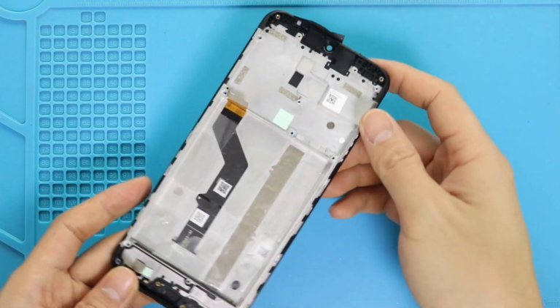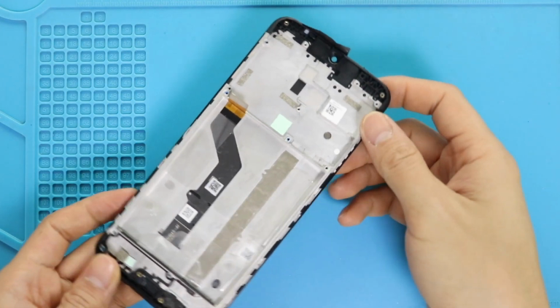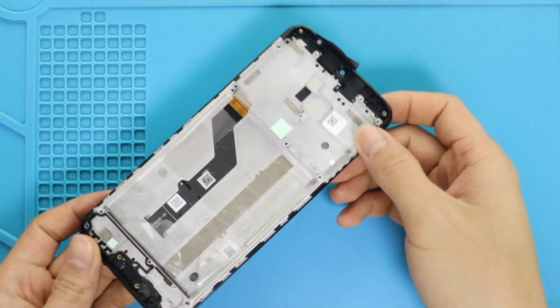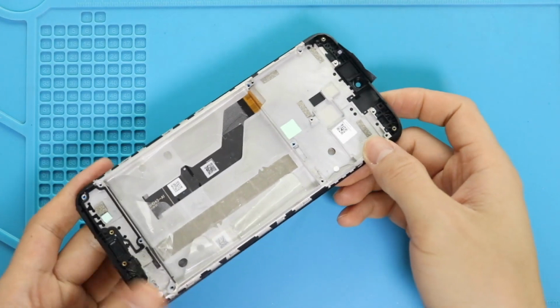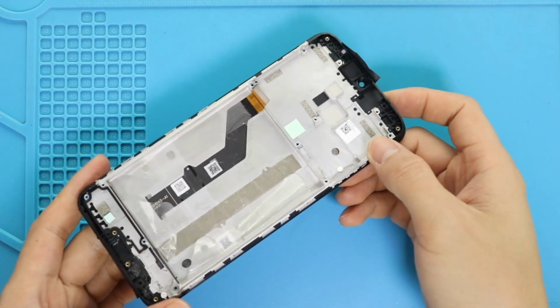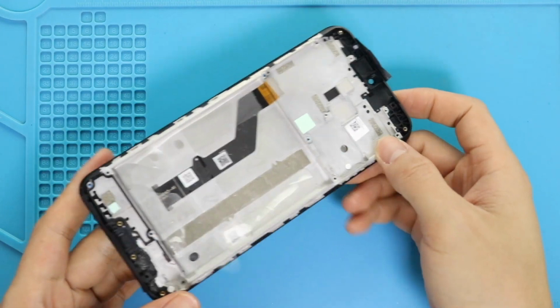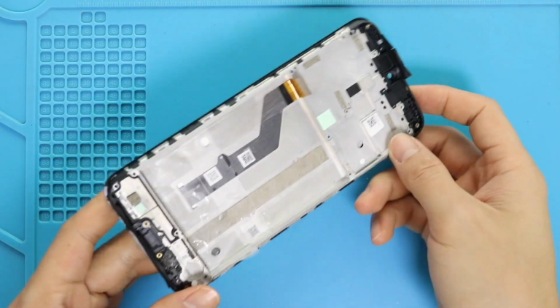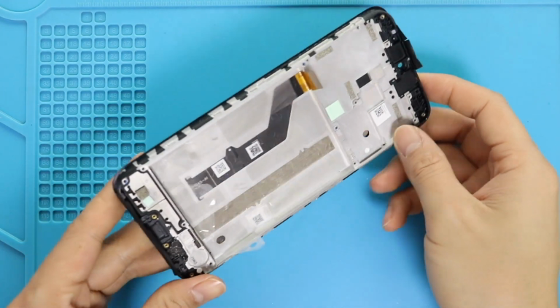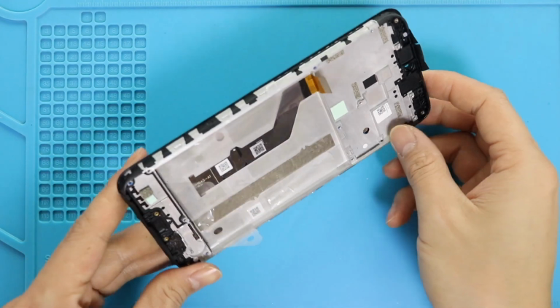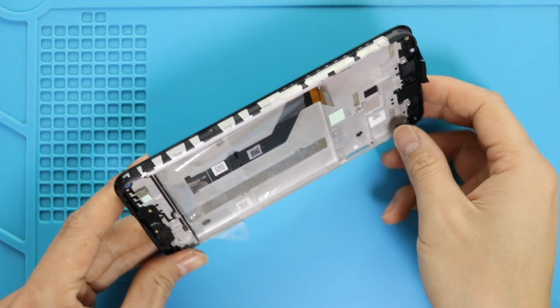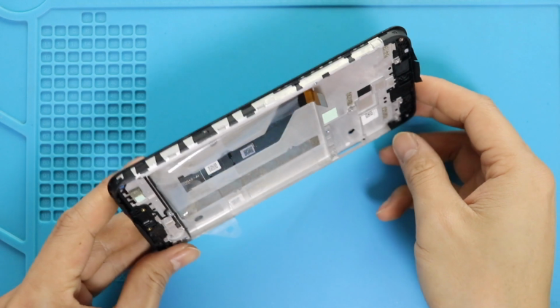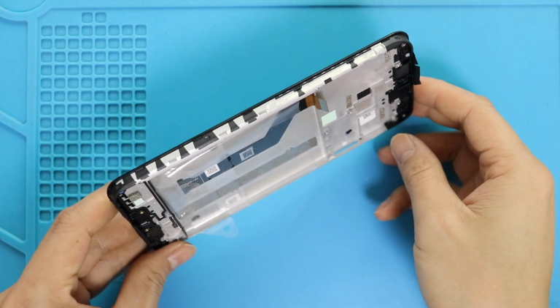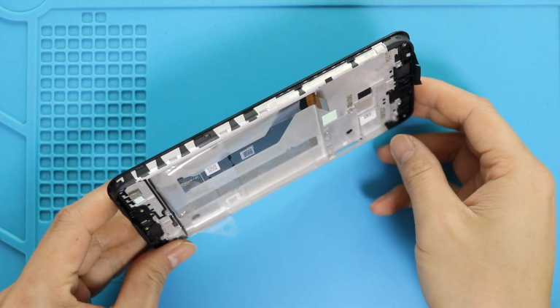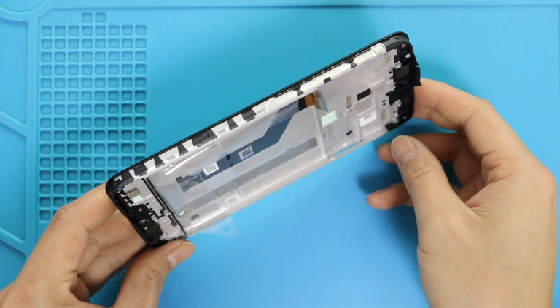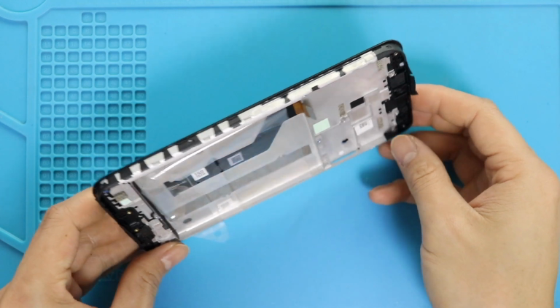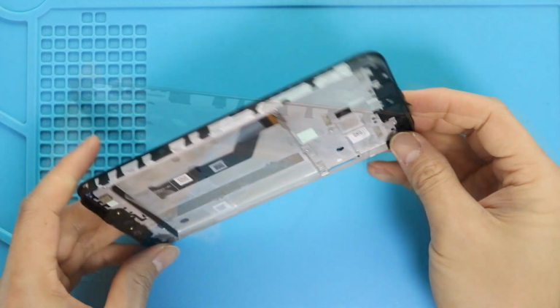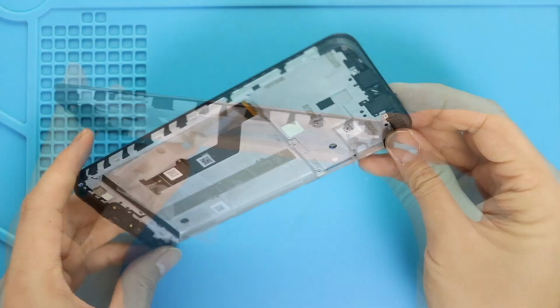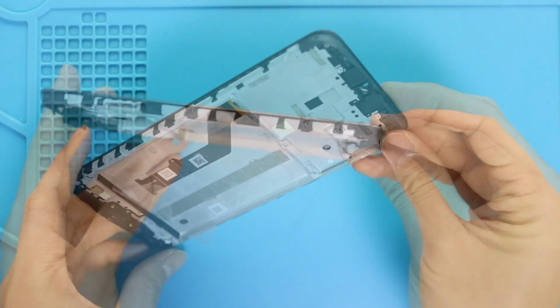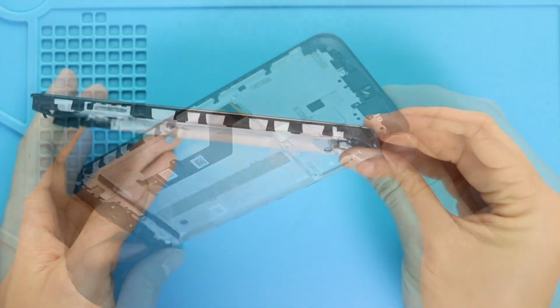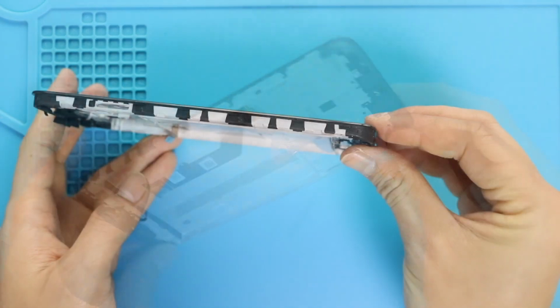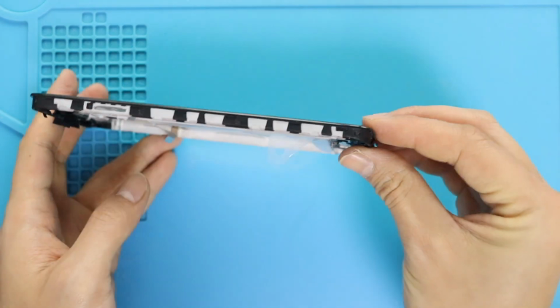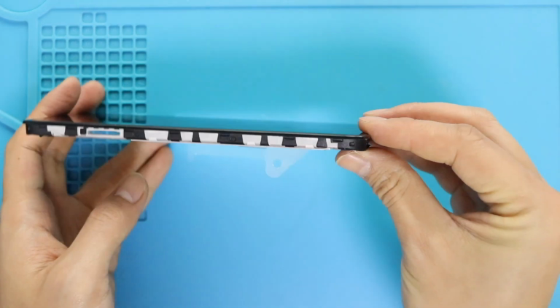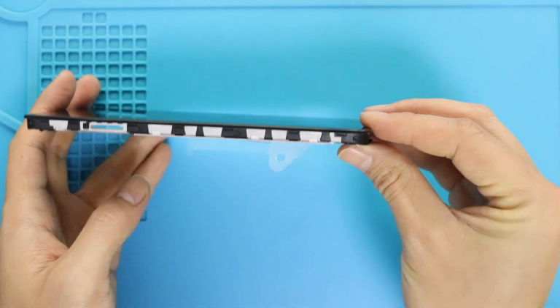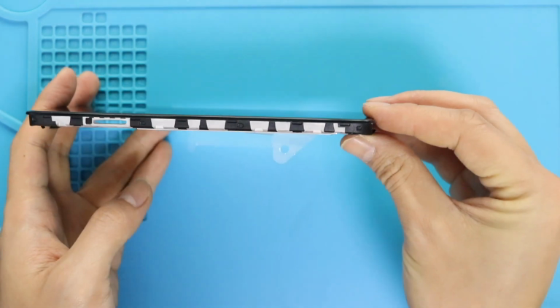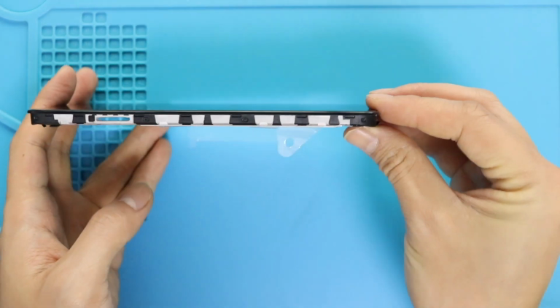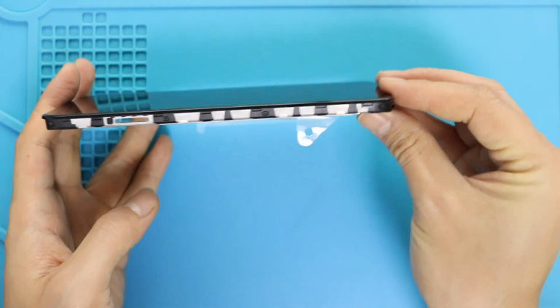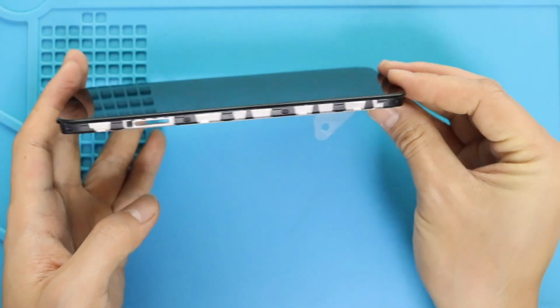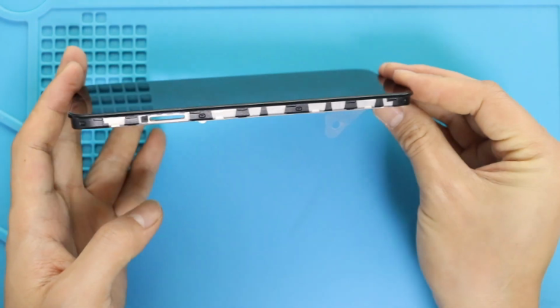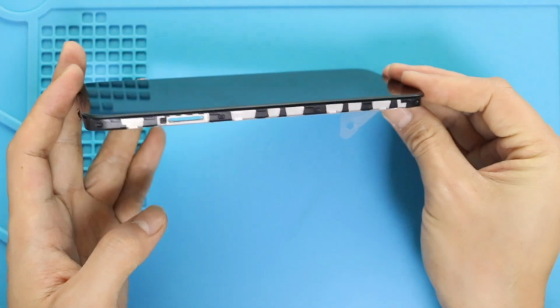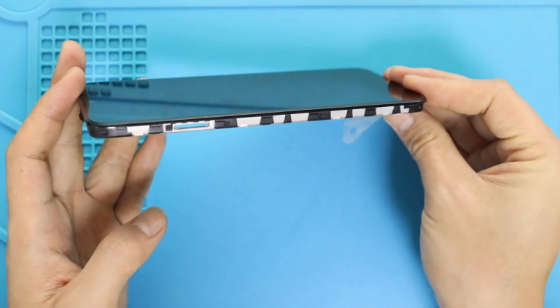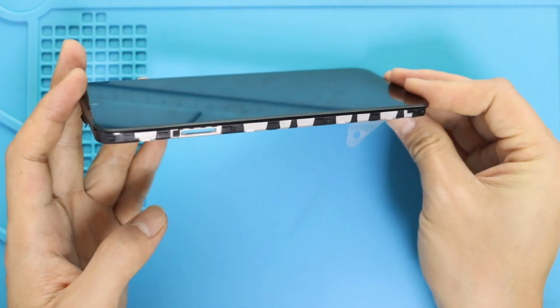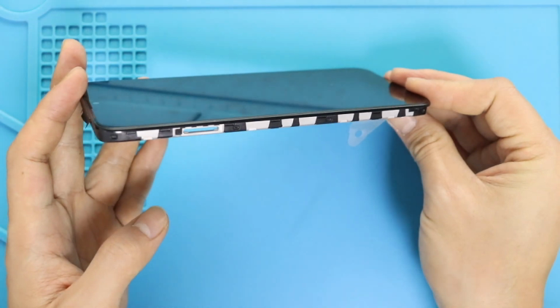I recommend you go with the screen with the frame installed. It can be original, refurbished, used, or aftermarket, and this type is commonly available to purchase.